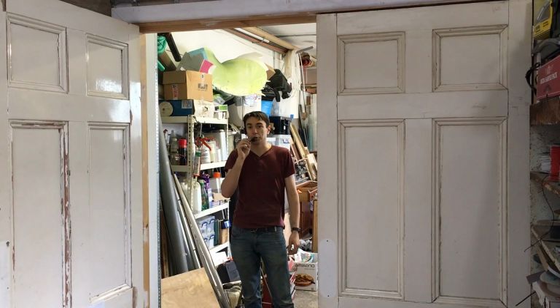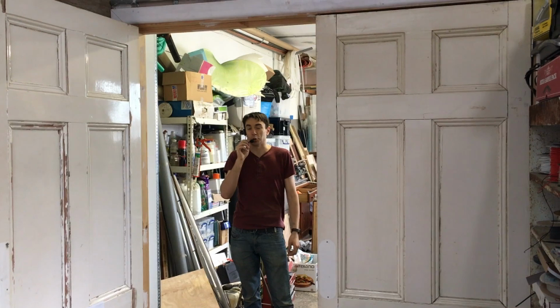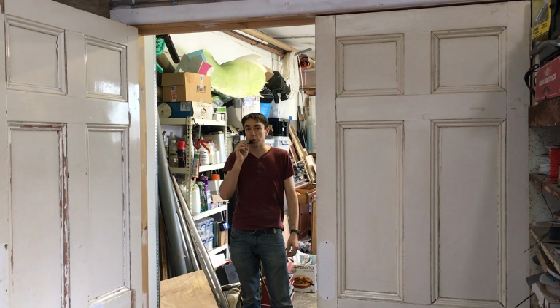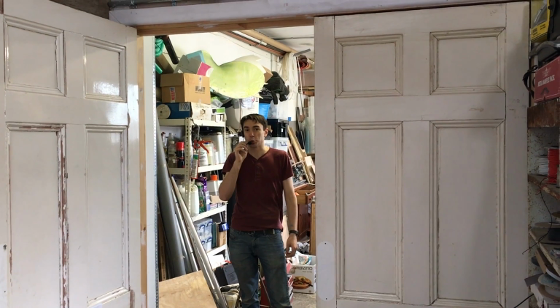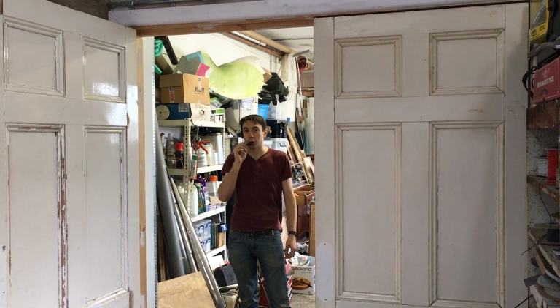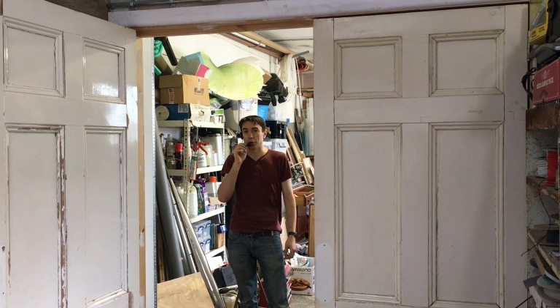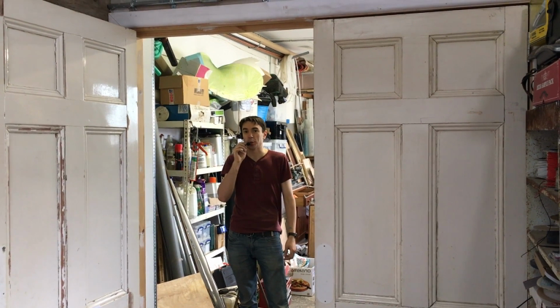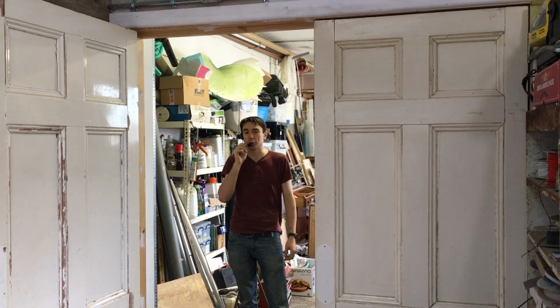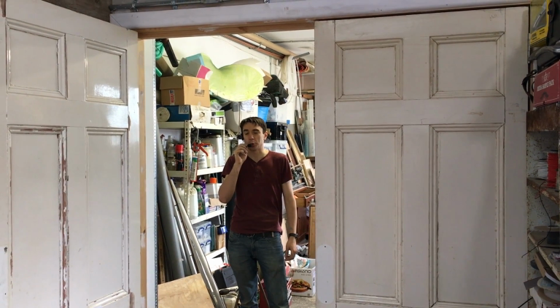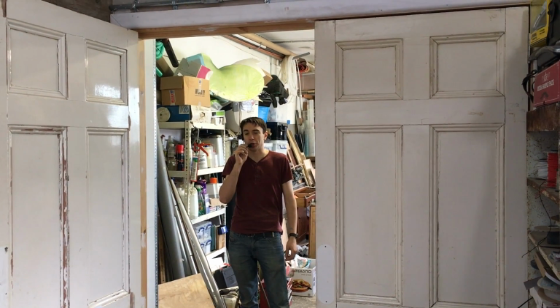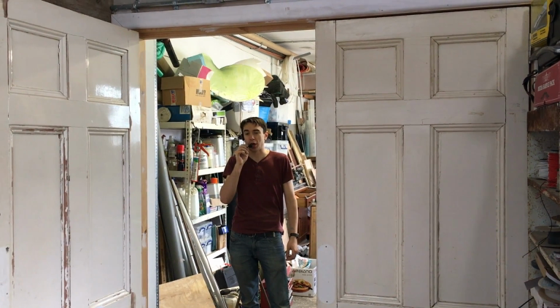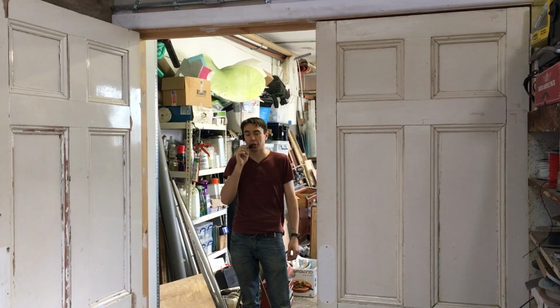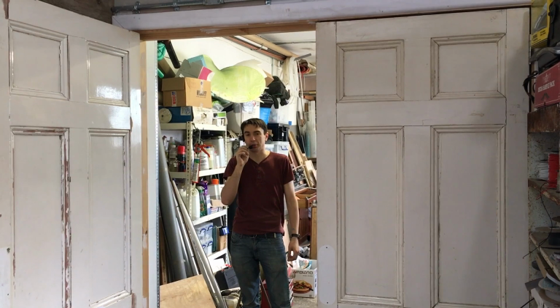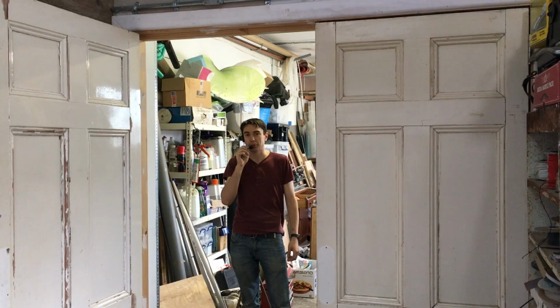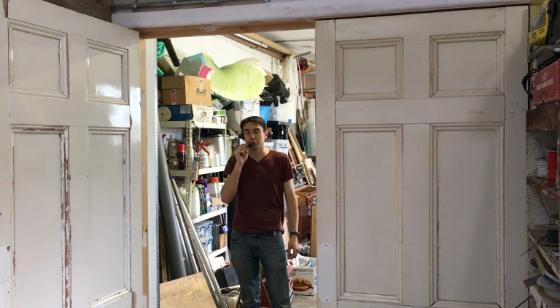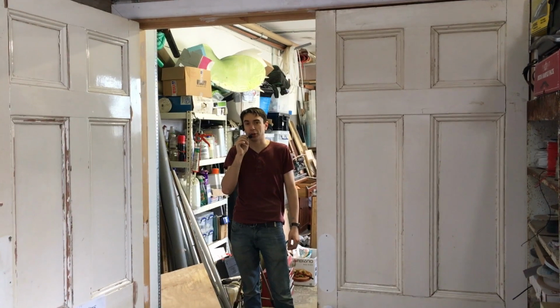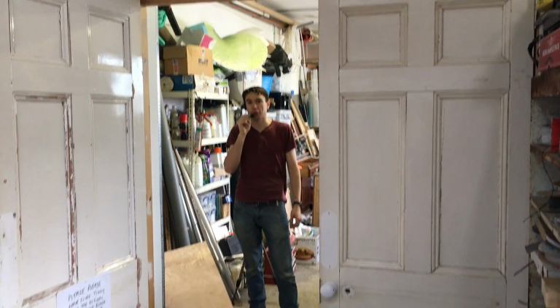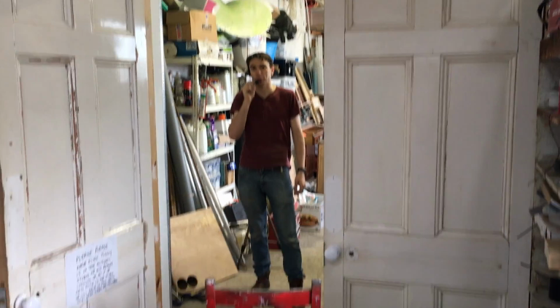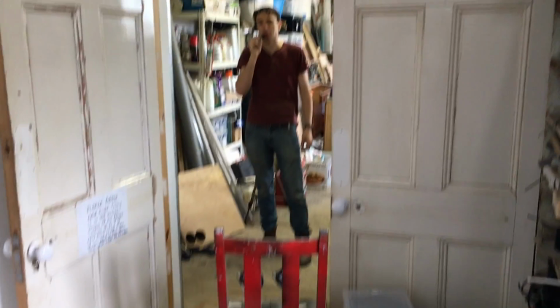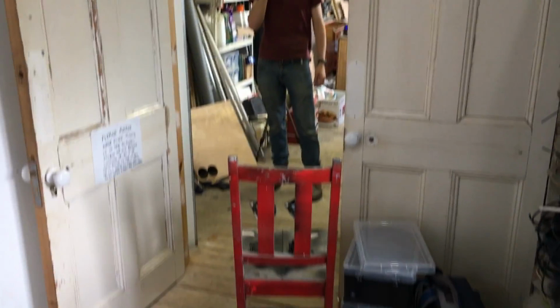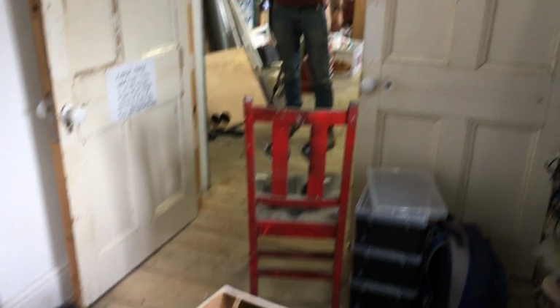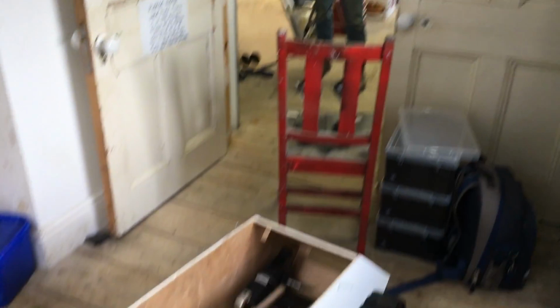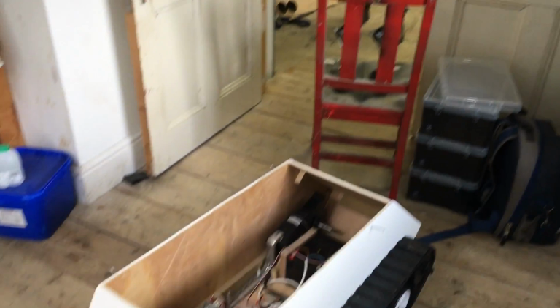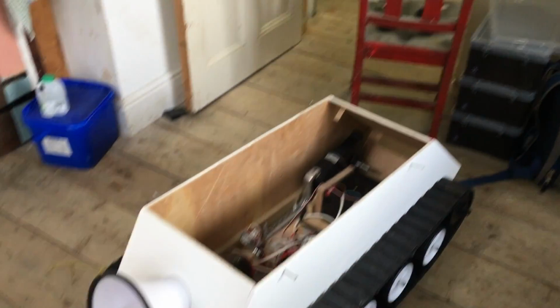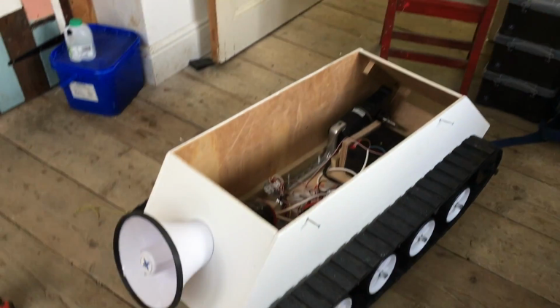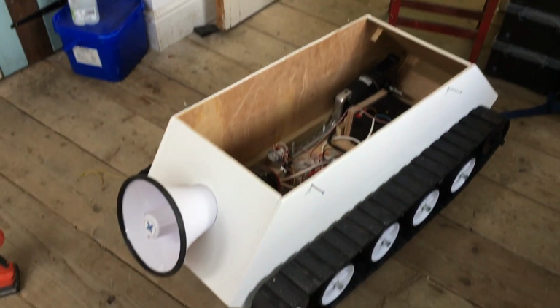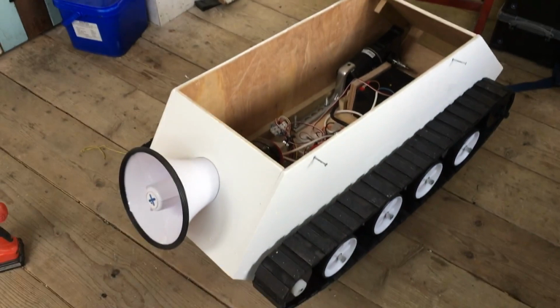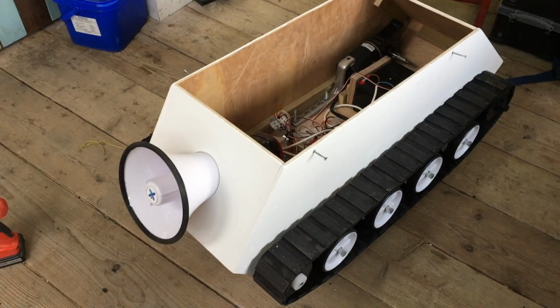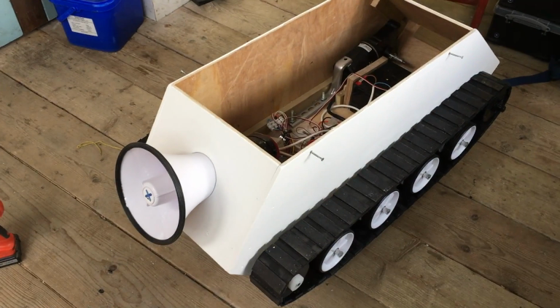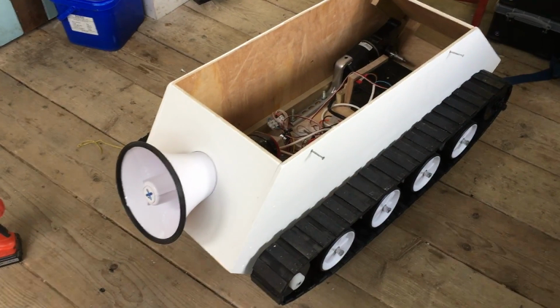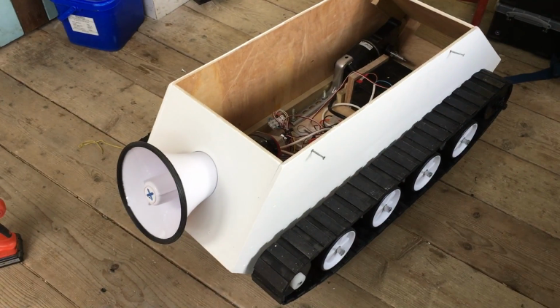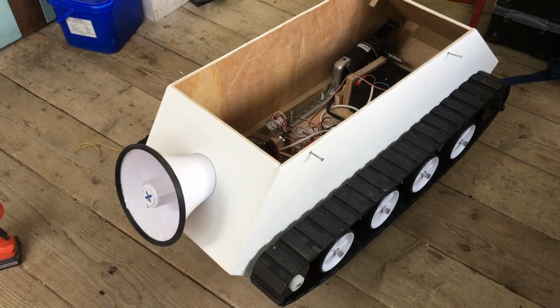Testing, one, two, three. Testing, testing, testing. One, two, three. This is the voice of a tank. Hello.